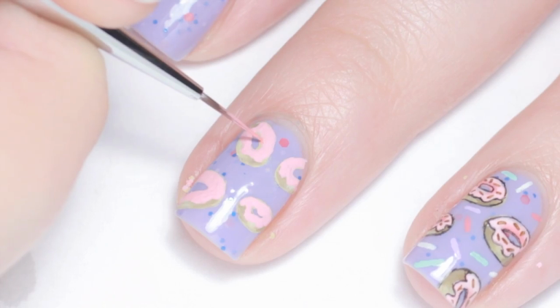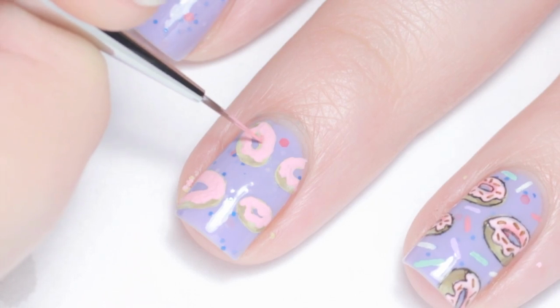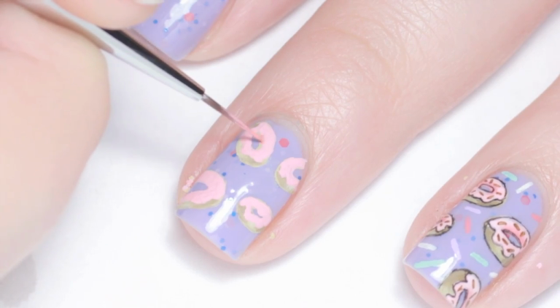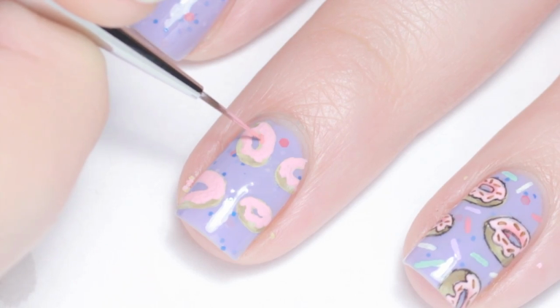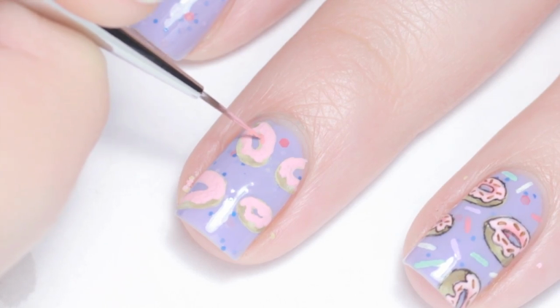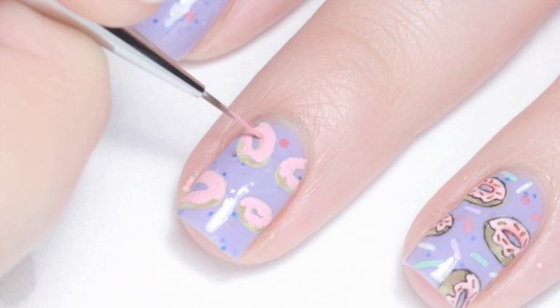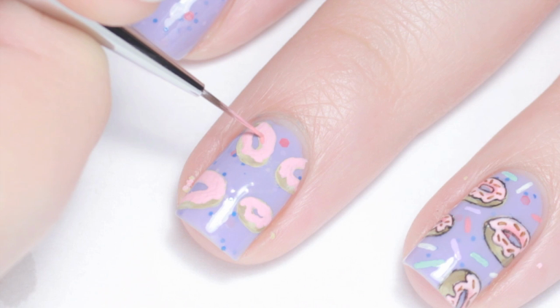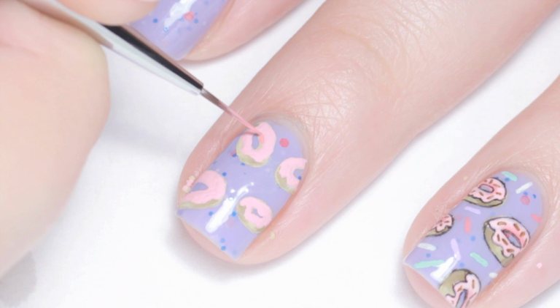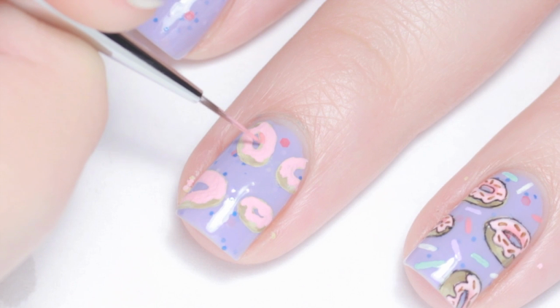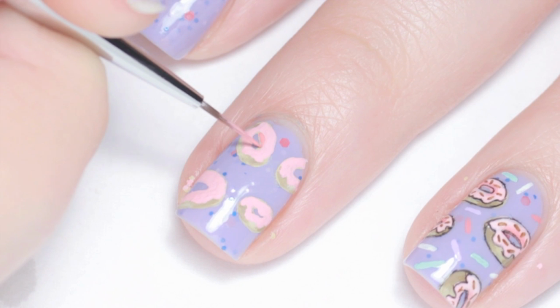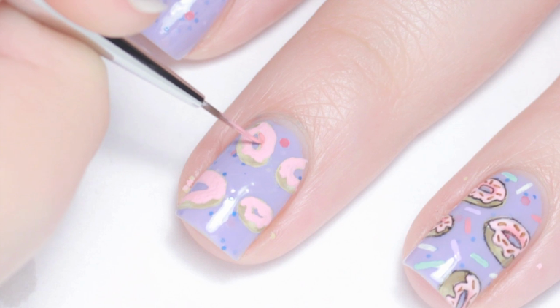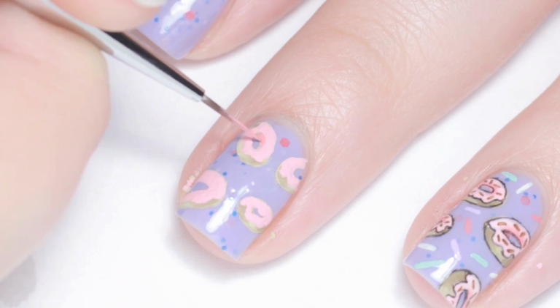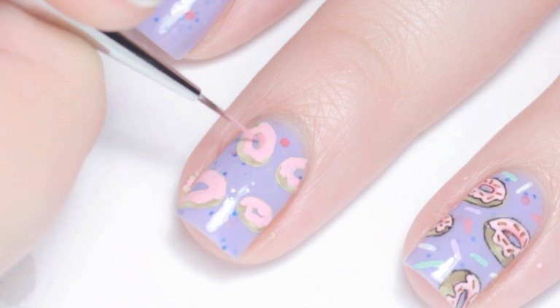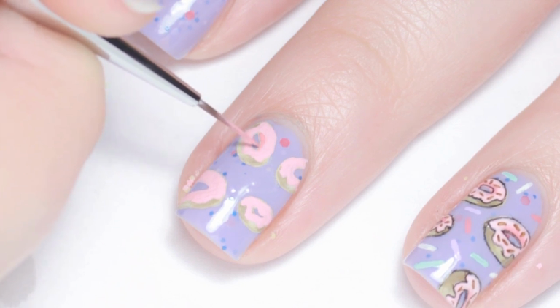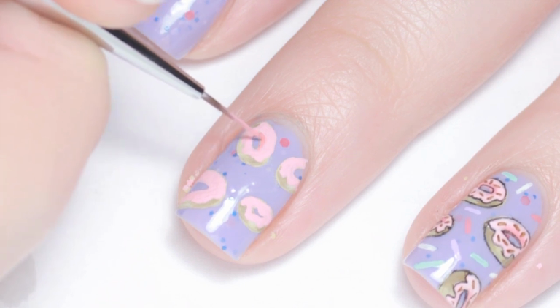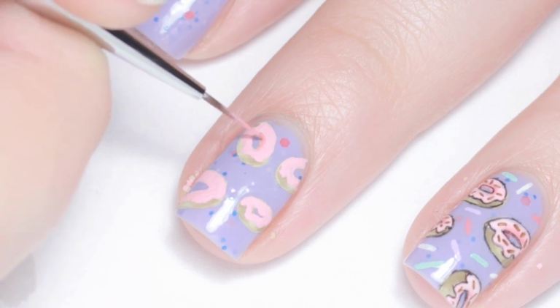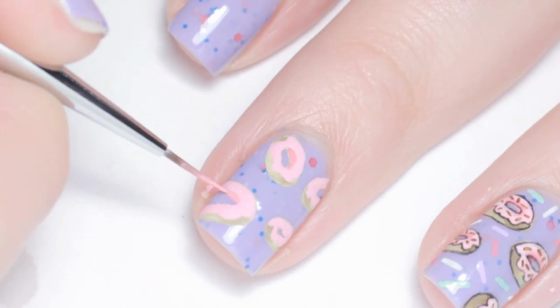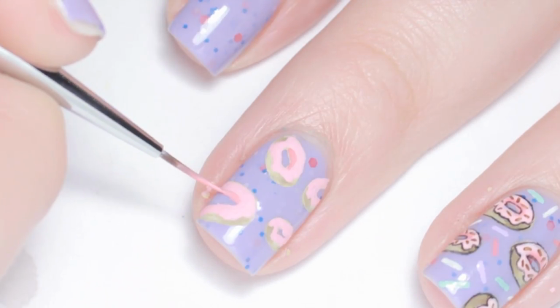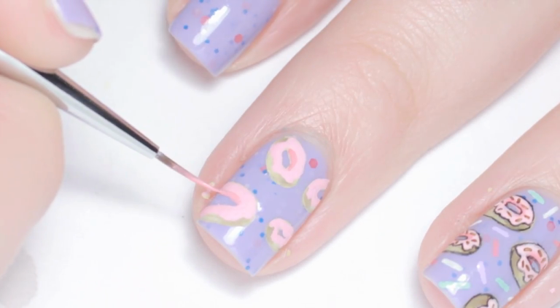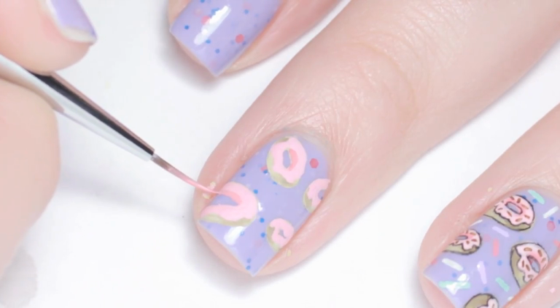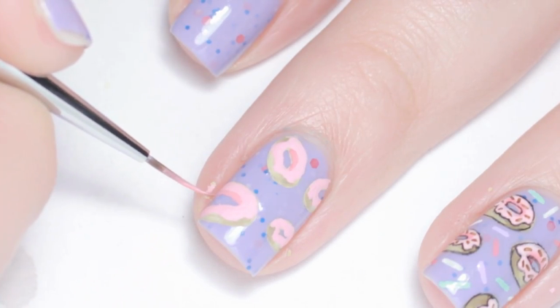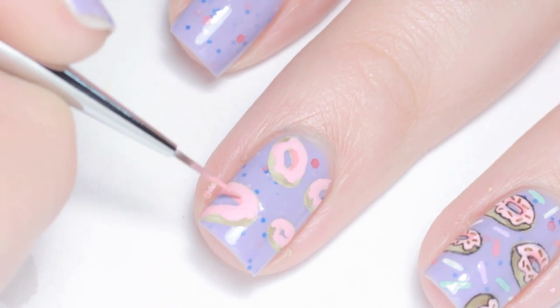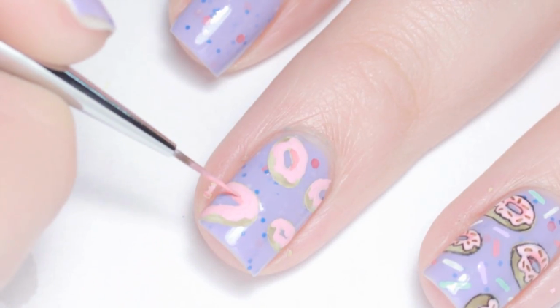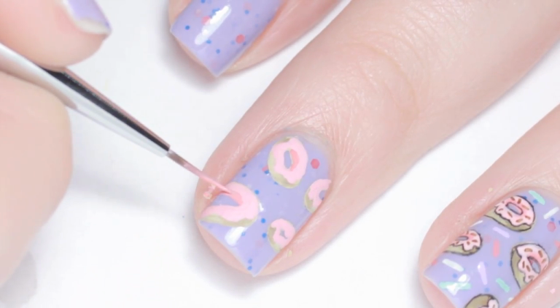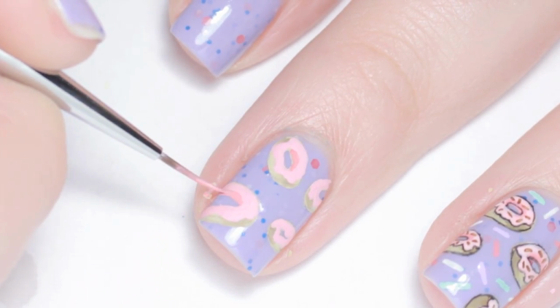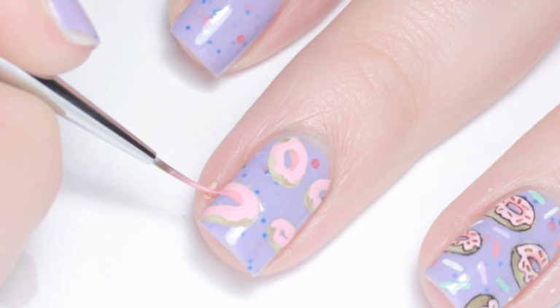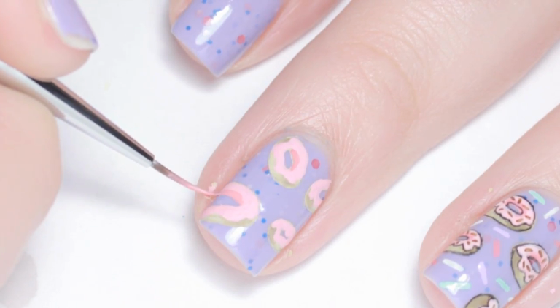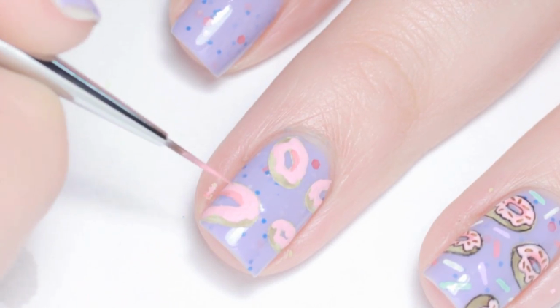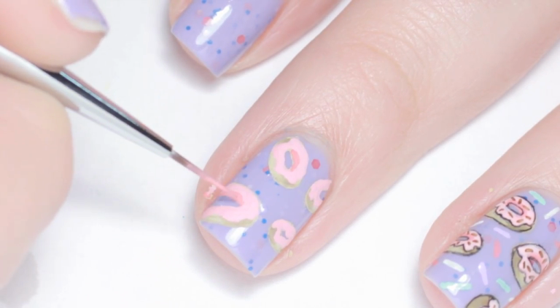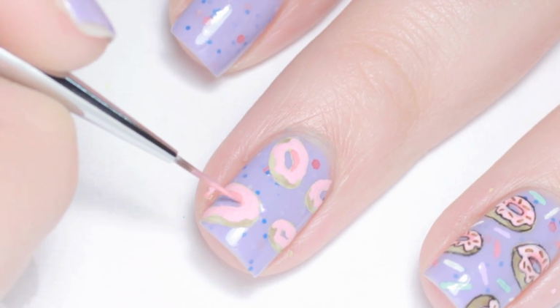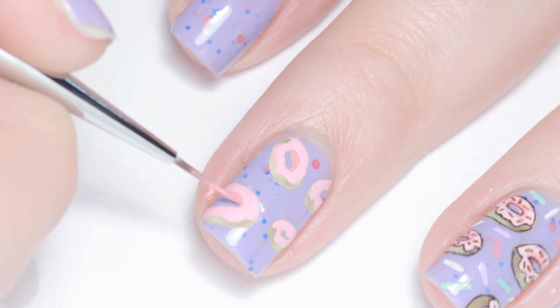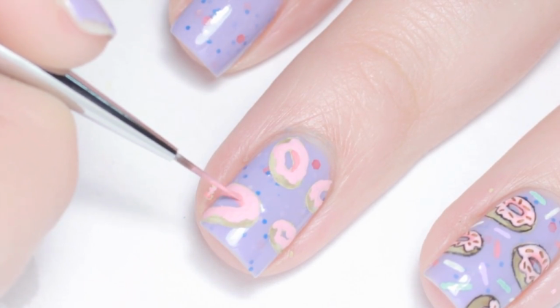With a darker pink I shaded the top inside edge of the donut hole to give it a three dimensional authentic look.